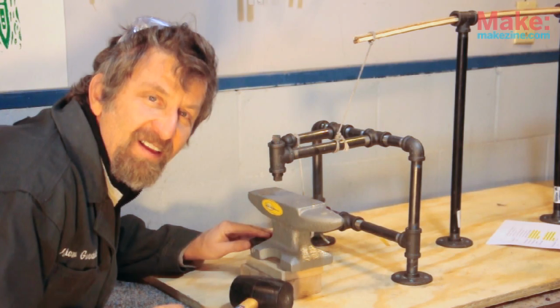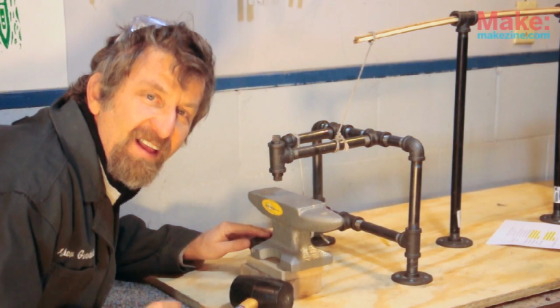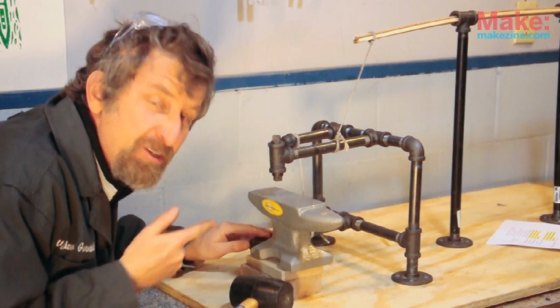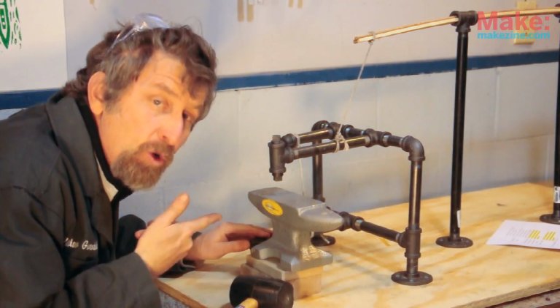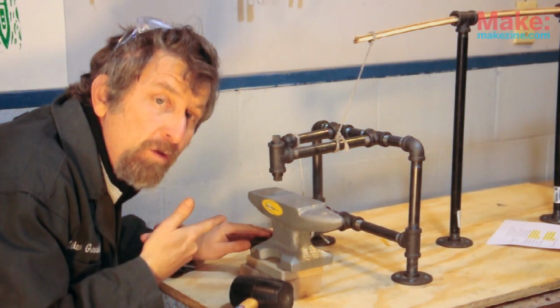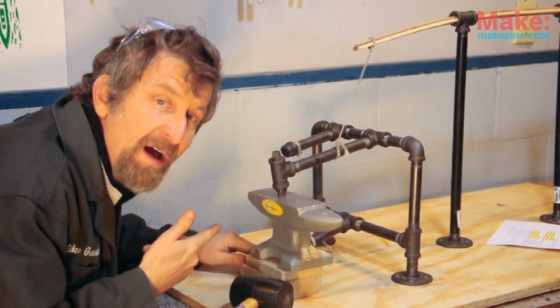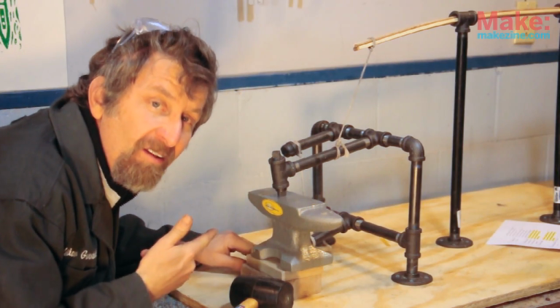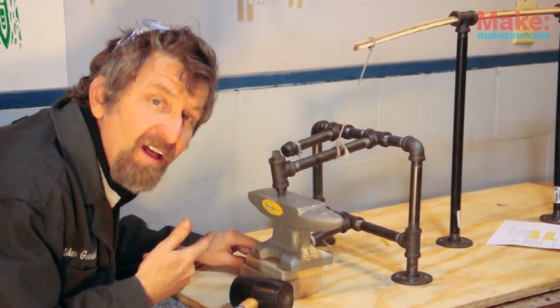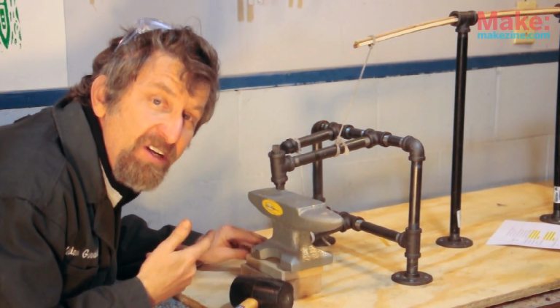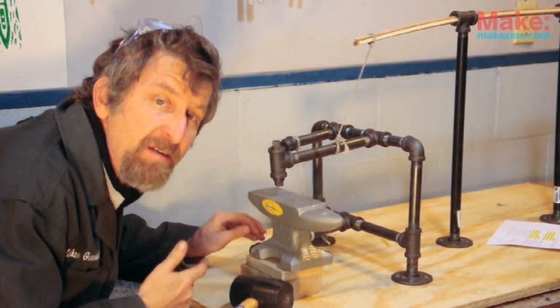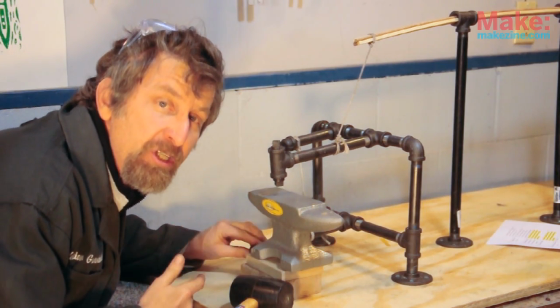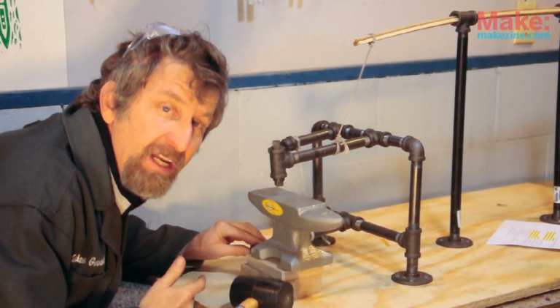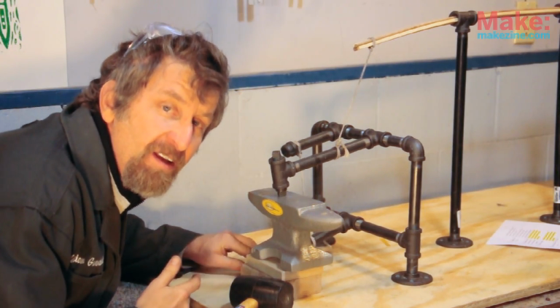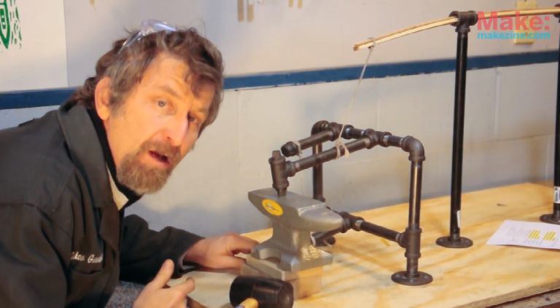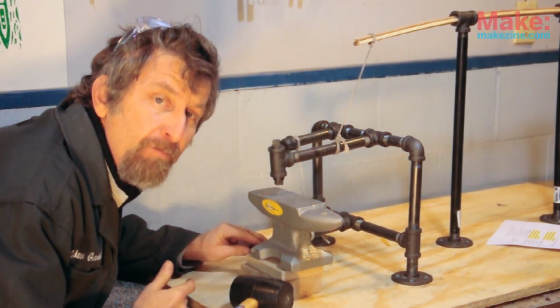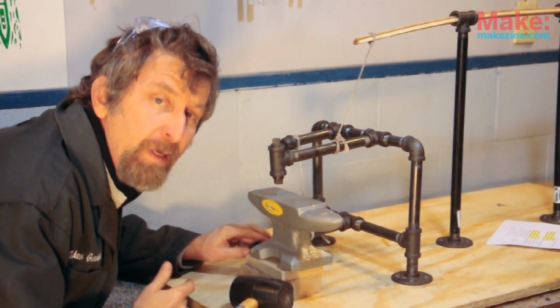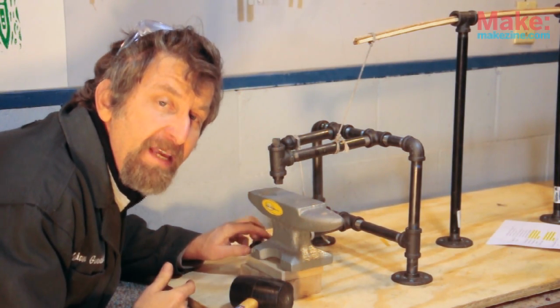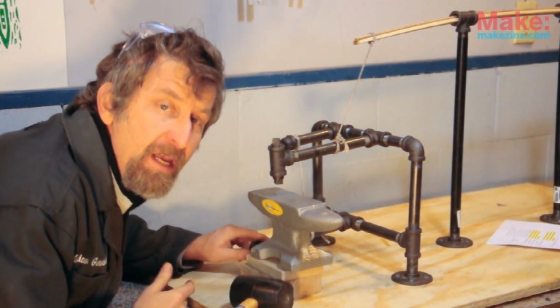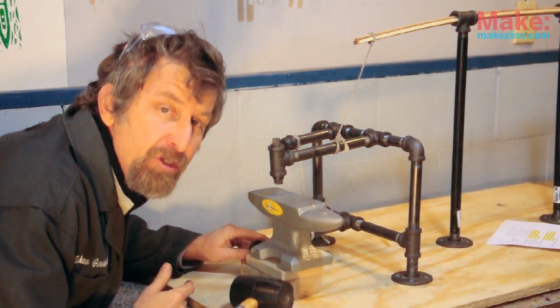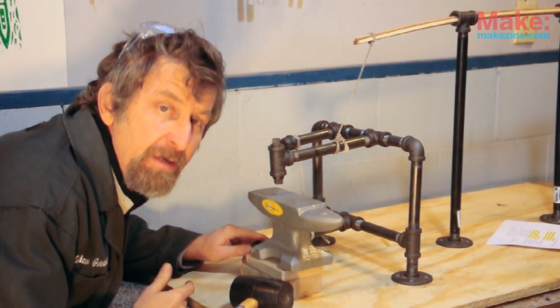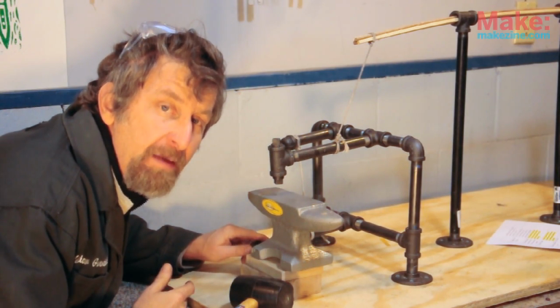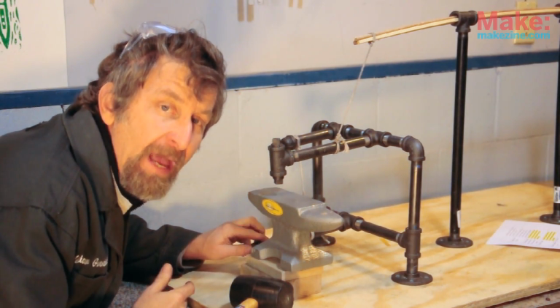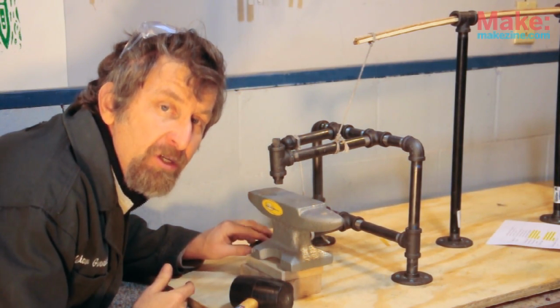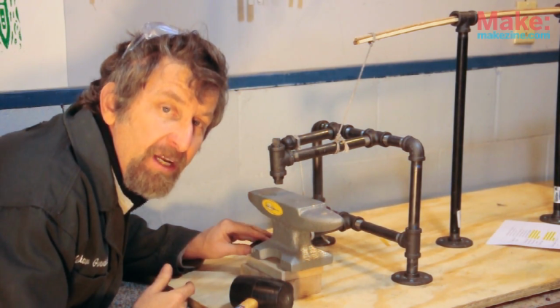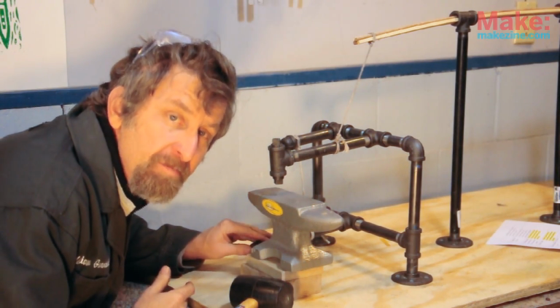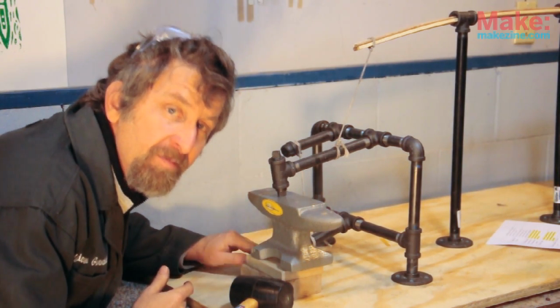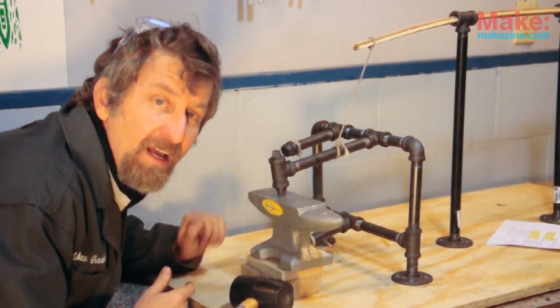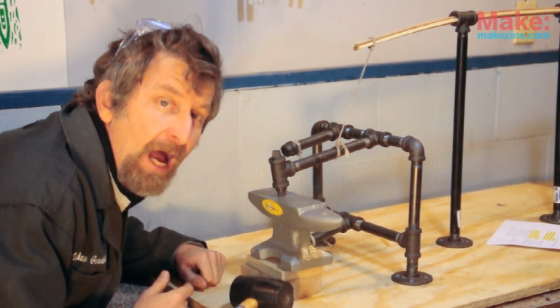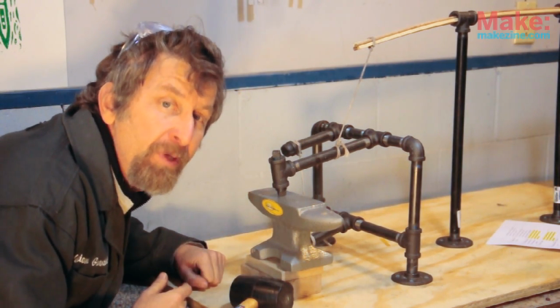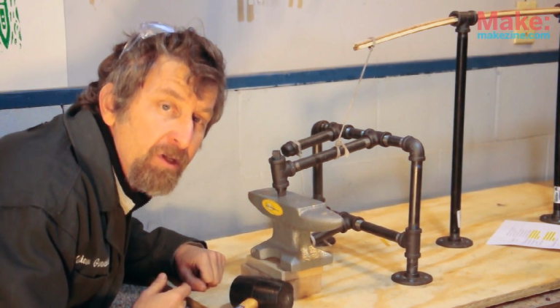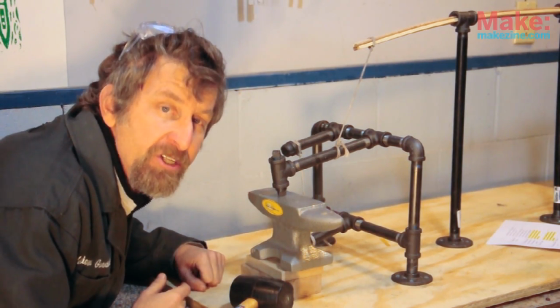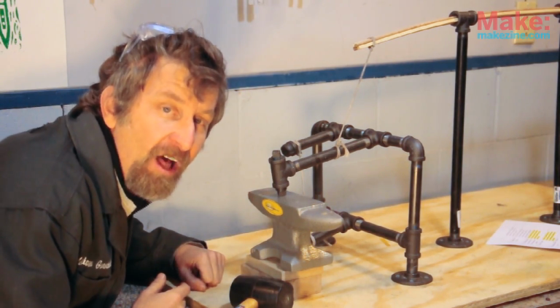It's a cool model of a neat machine. For Remaking History and Make Magazine, I'm Bill Gerstel.